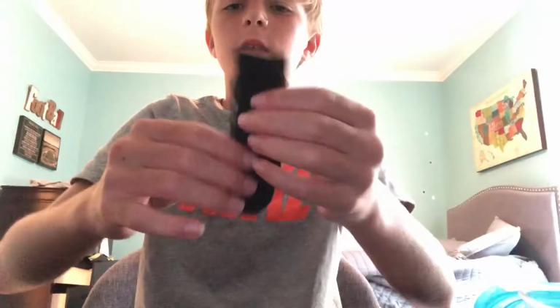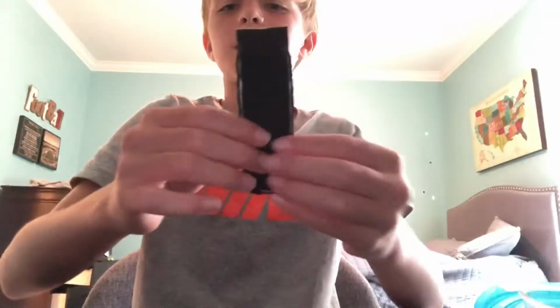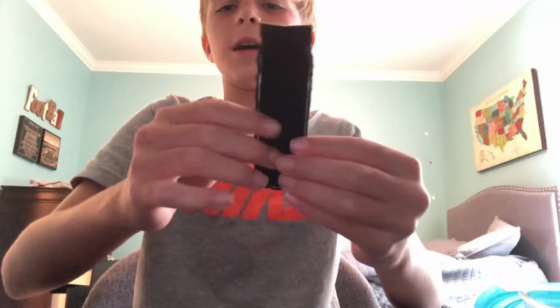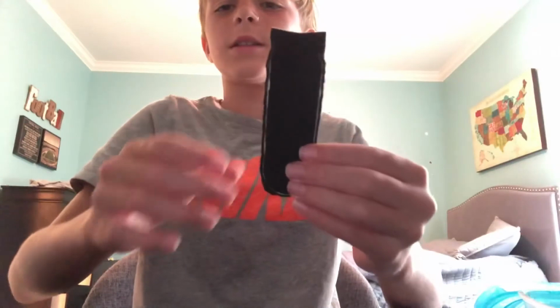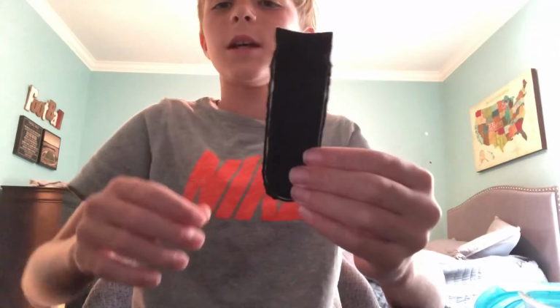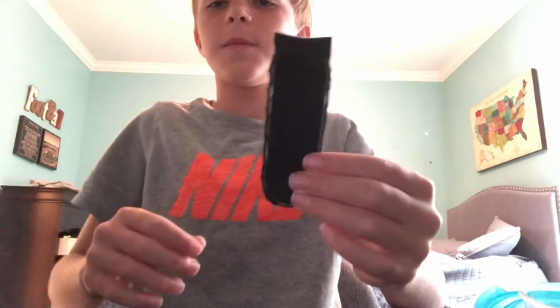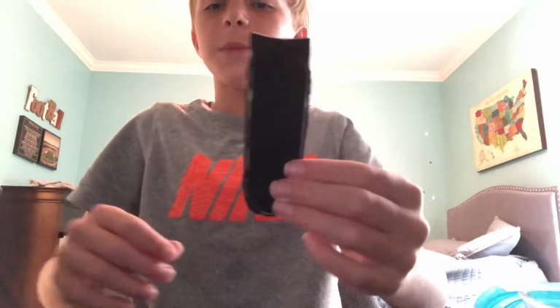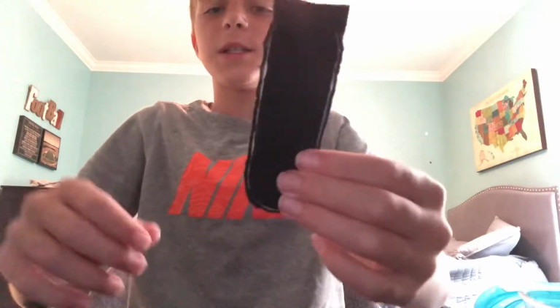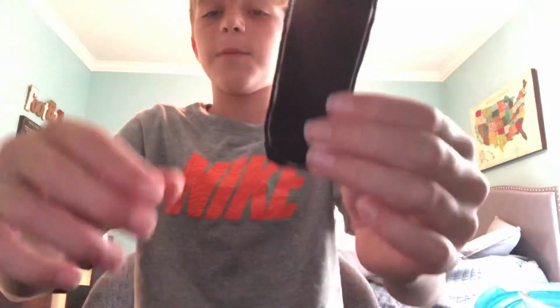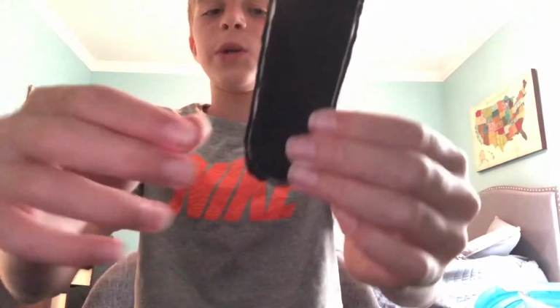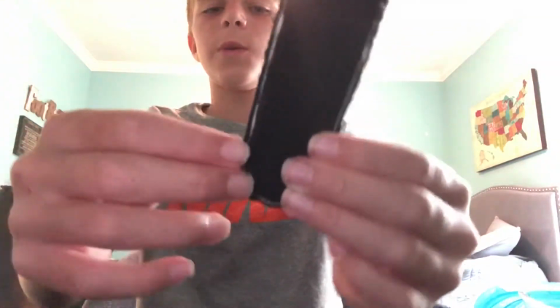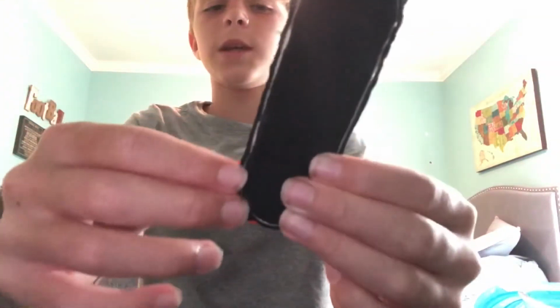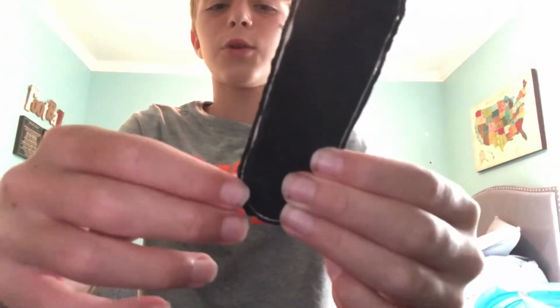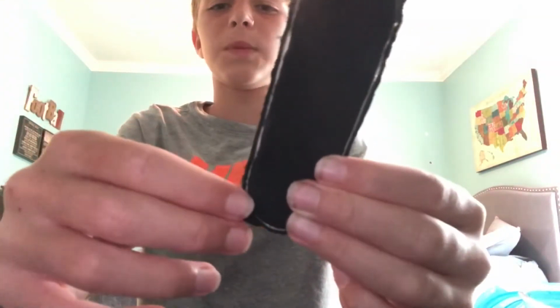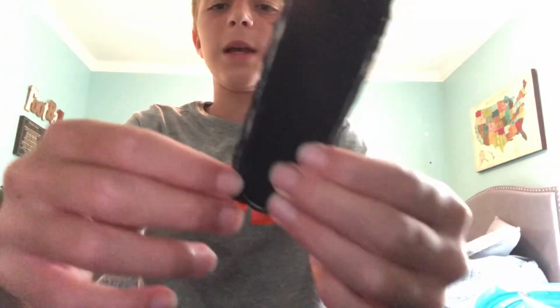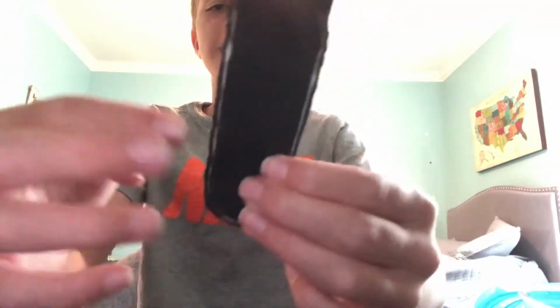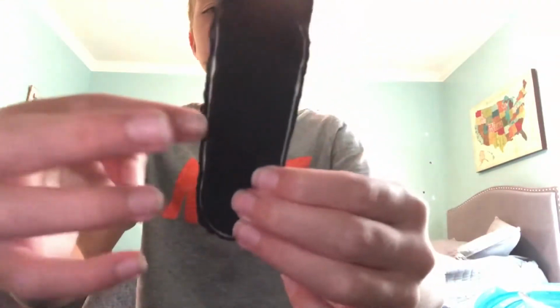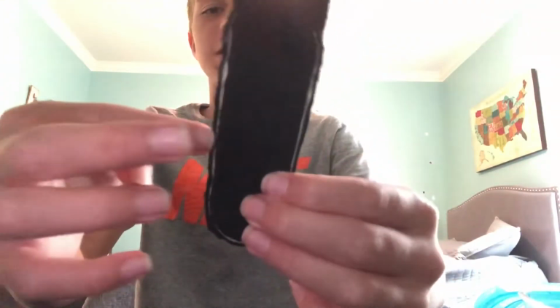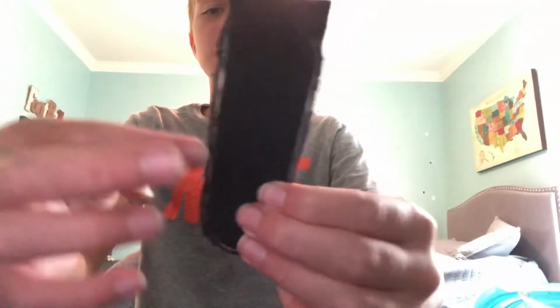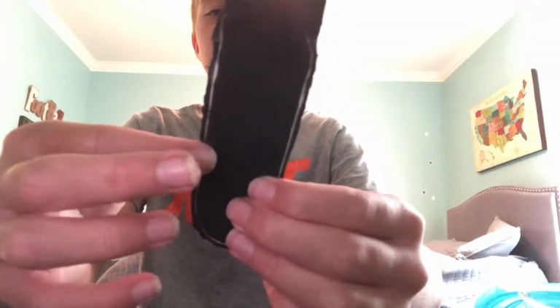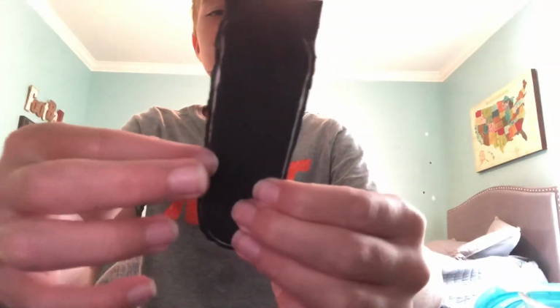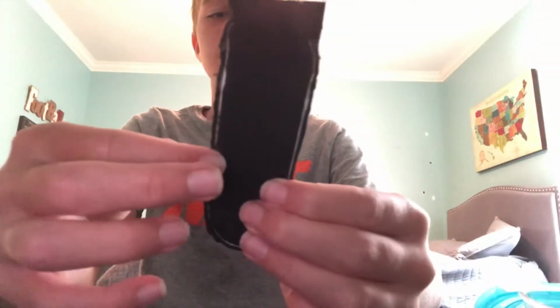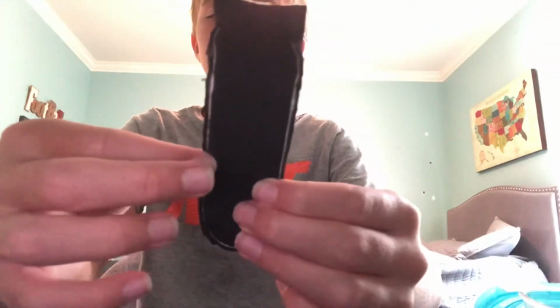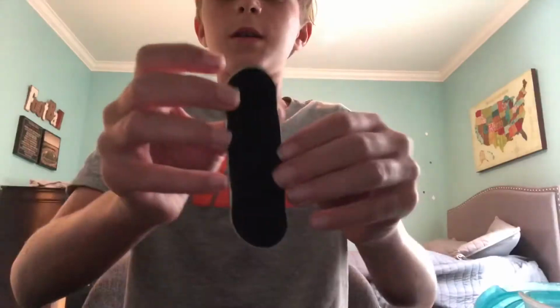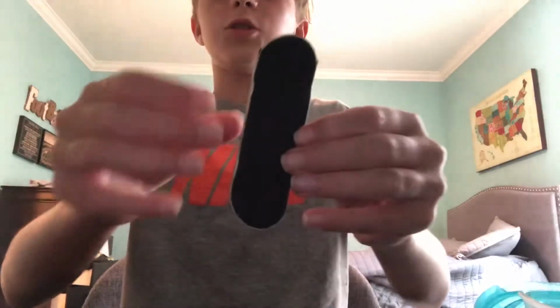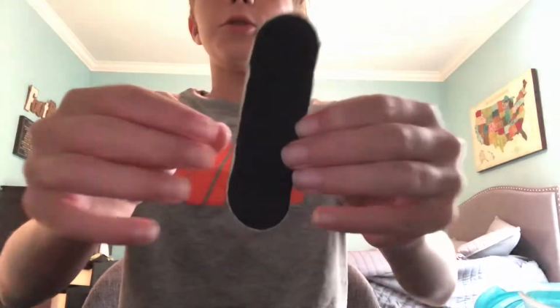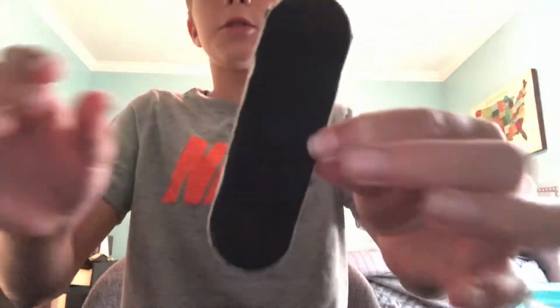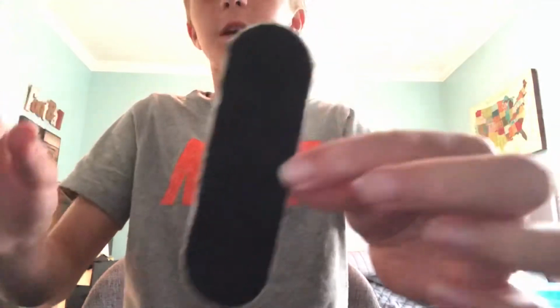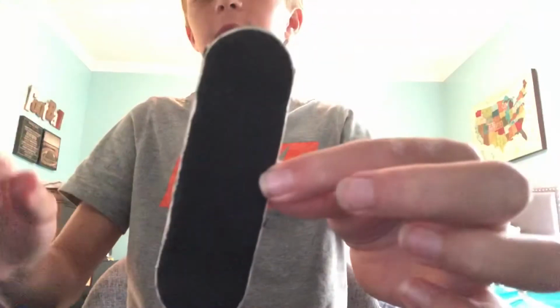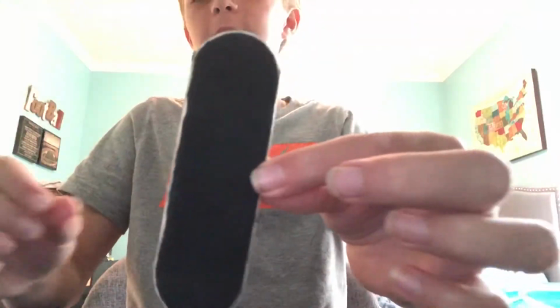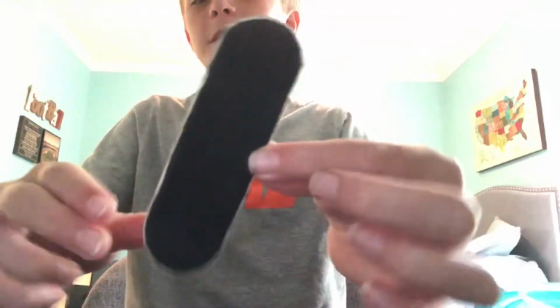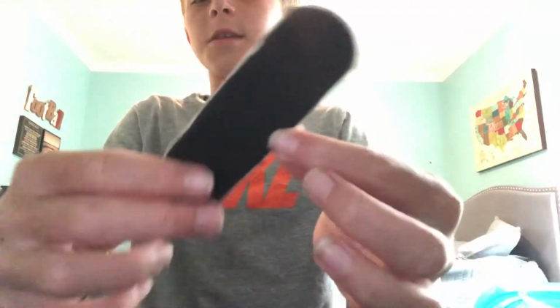The next step is to peel away the grip tape that's on the side. It should look something like this.